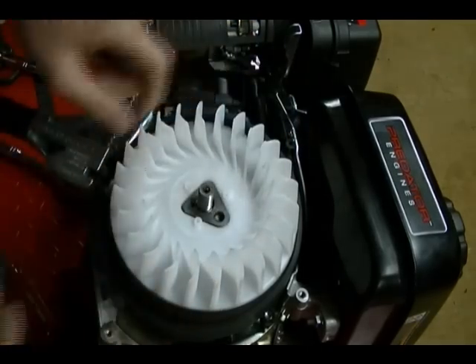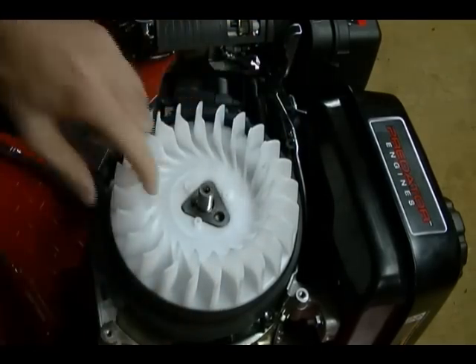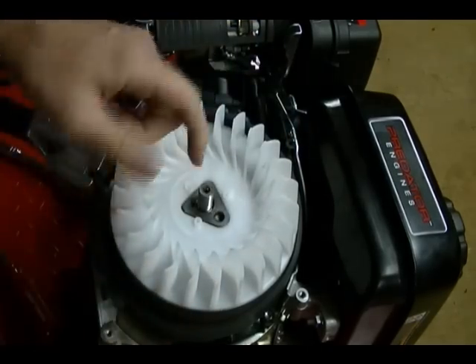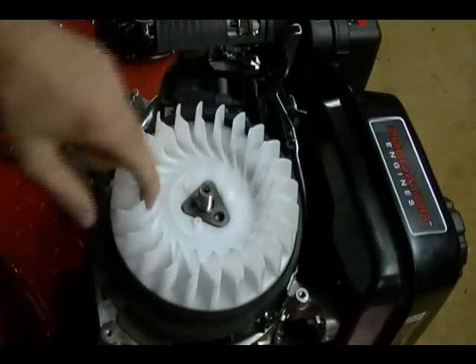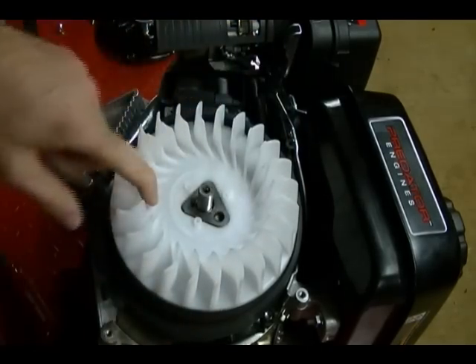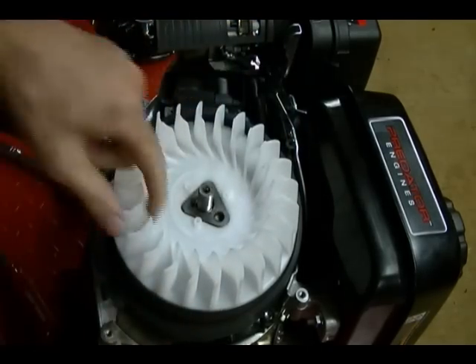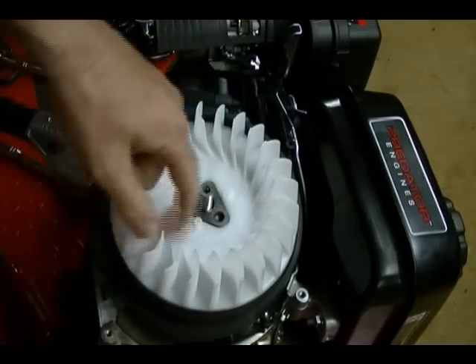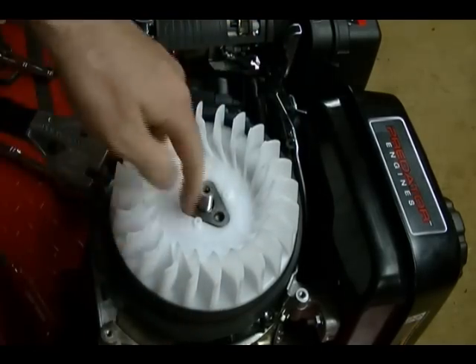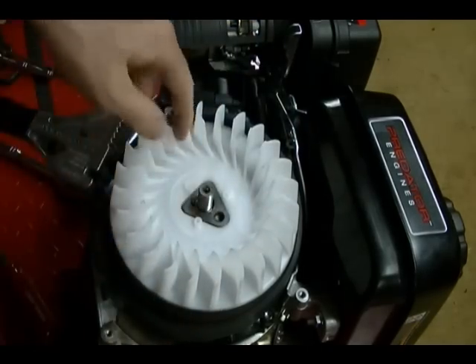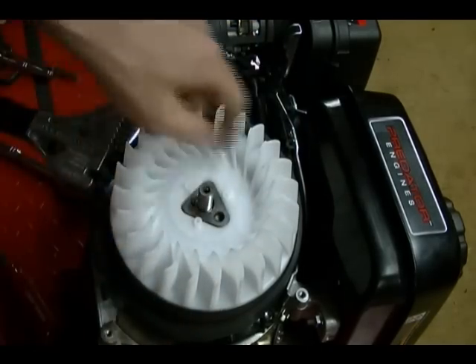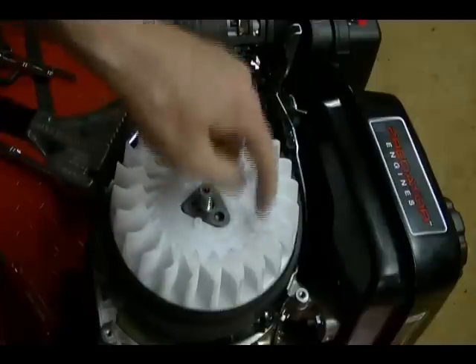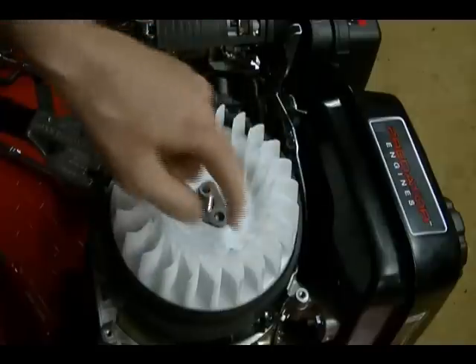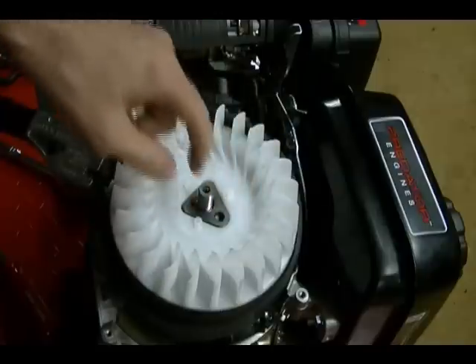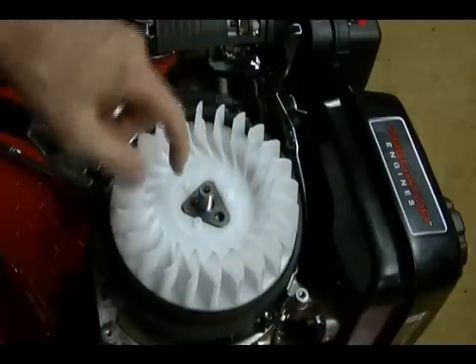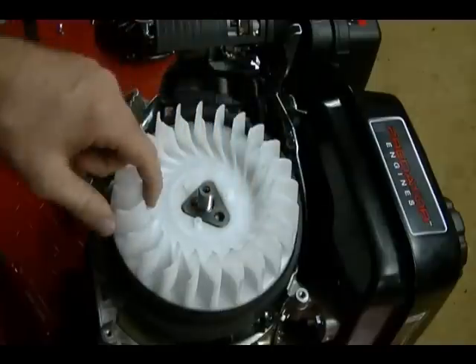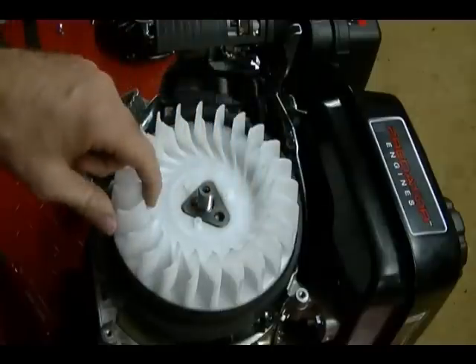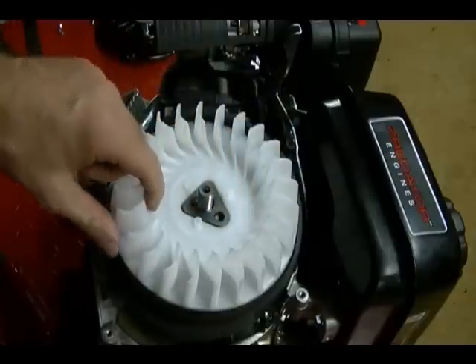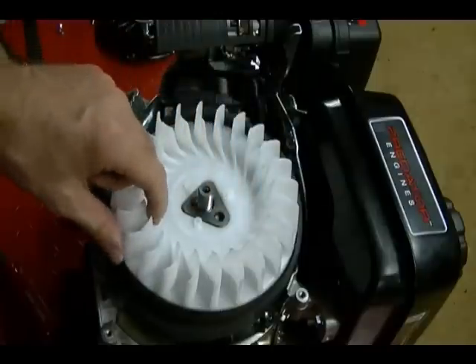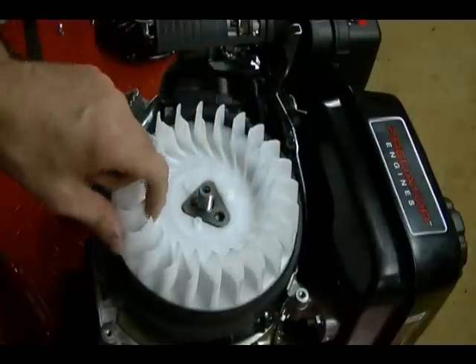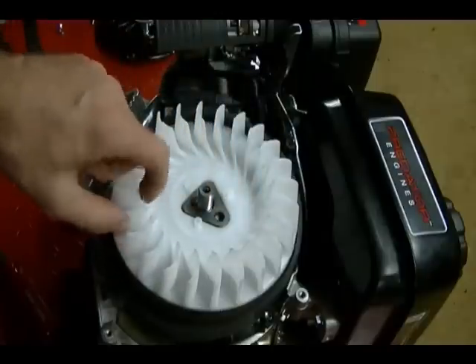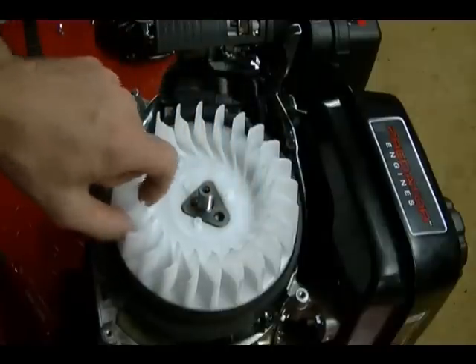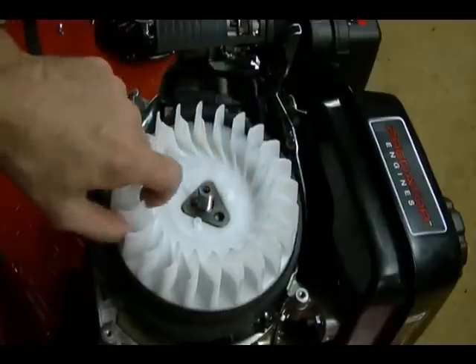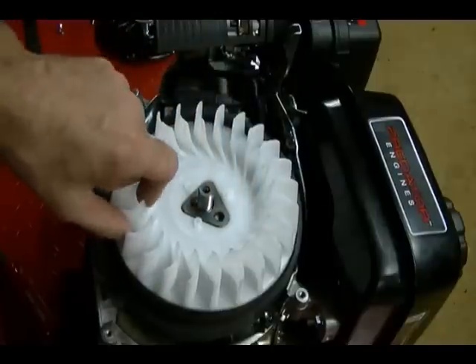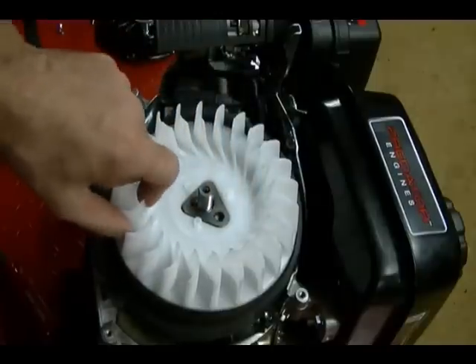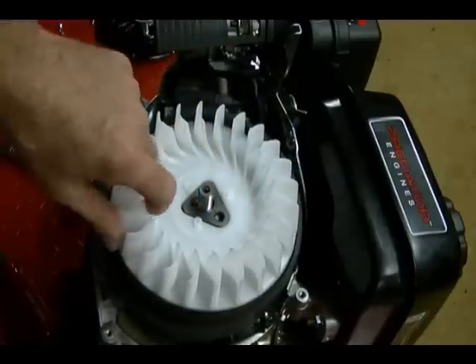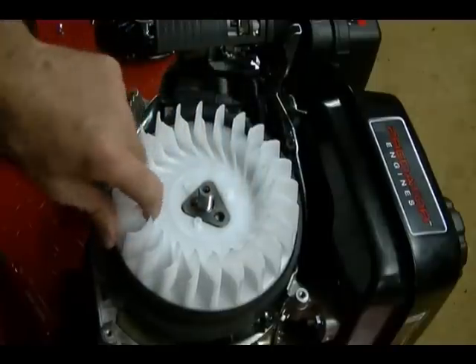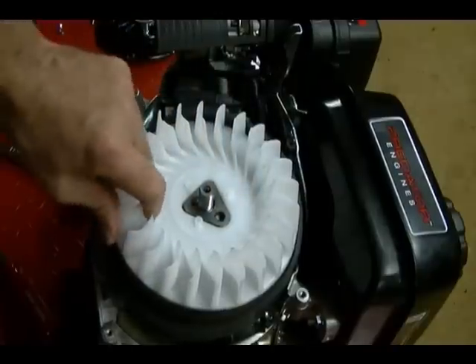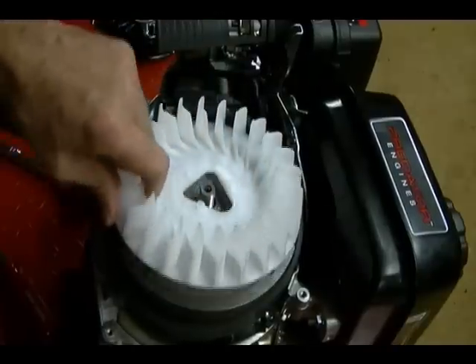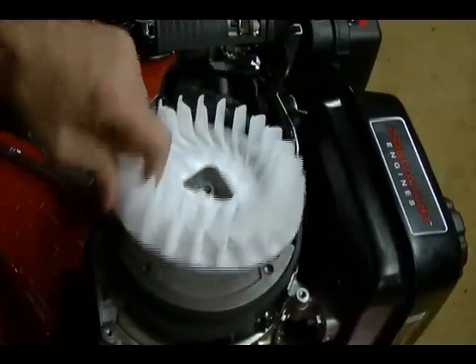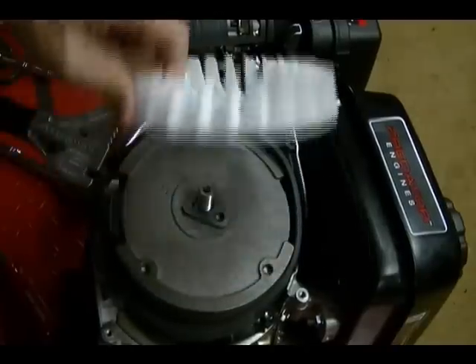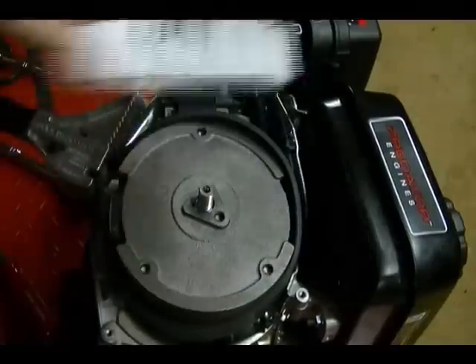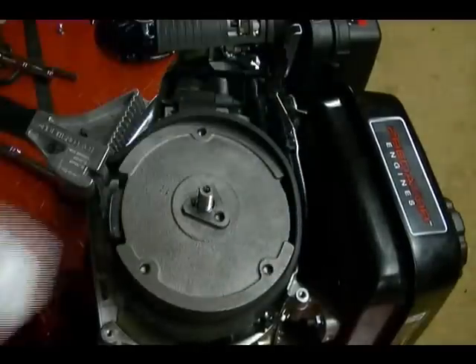And you can remove — this thing's got a plastic separate piece for the fins on the flywheel that just pops off.